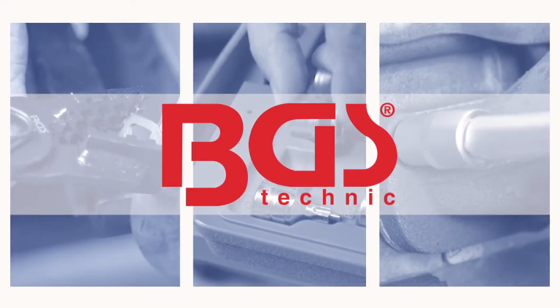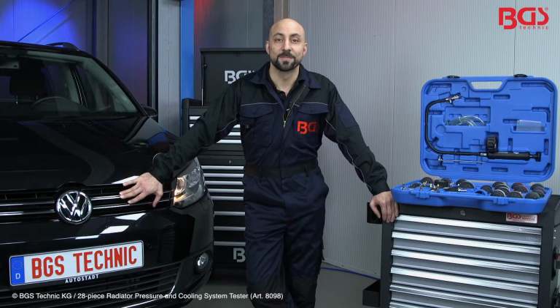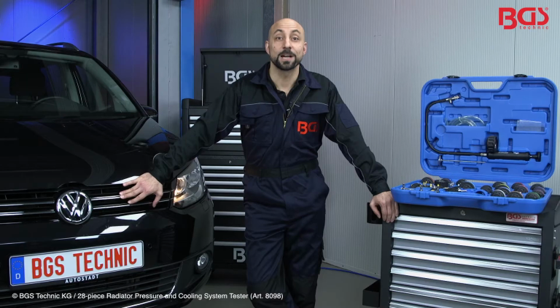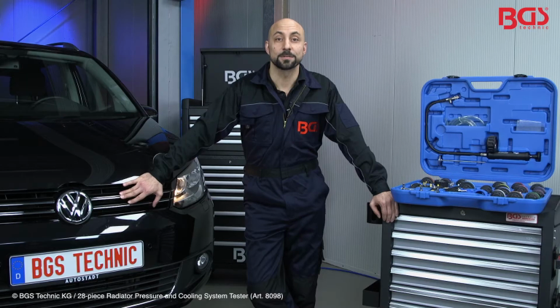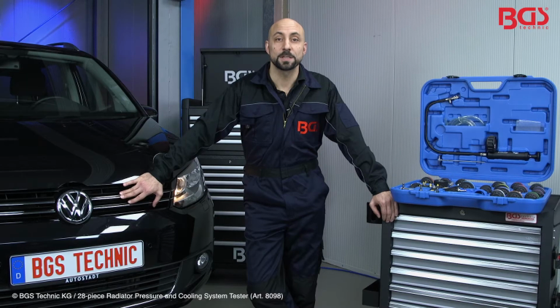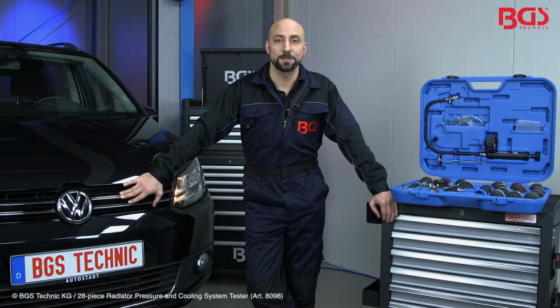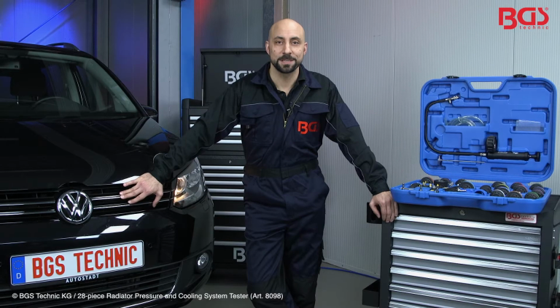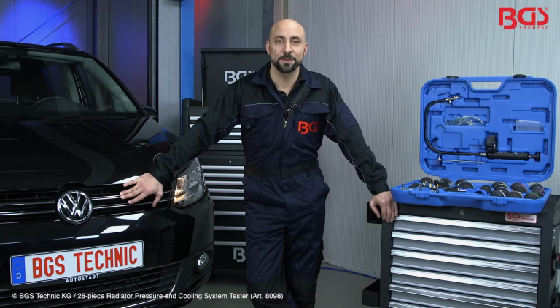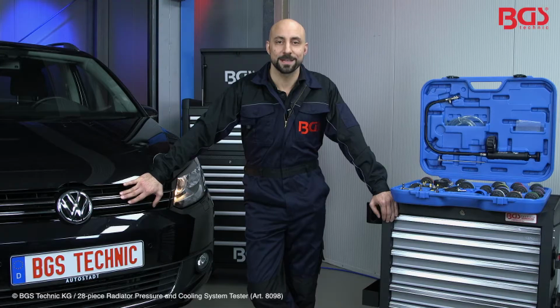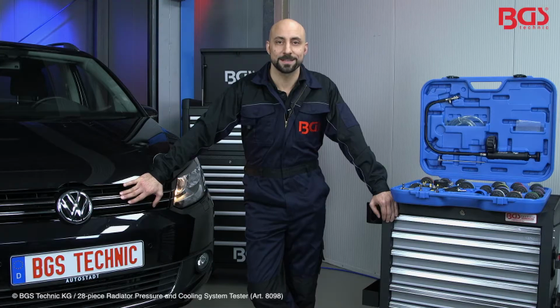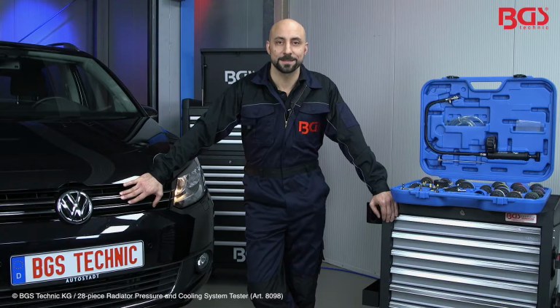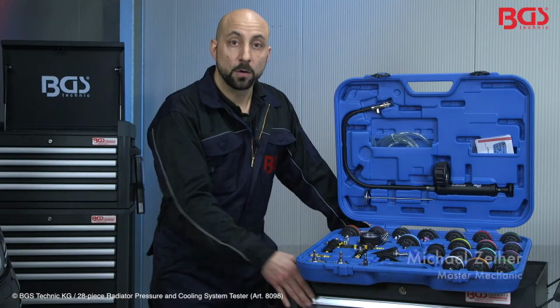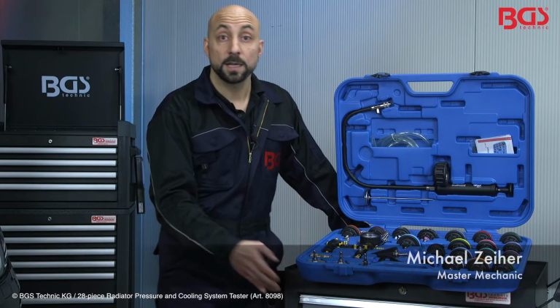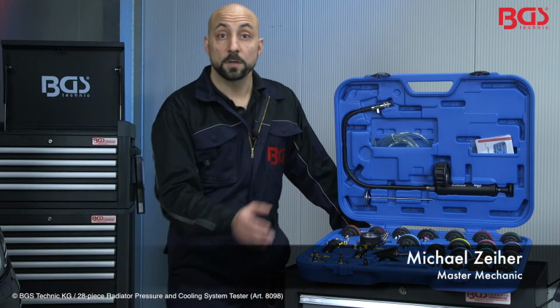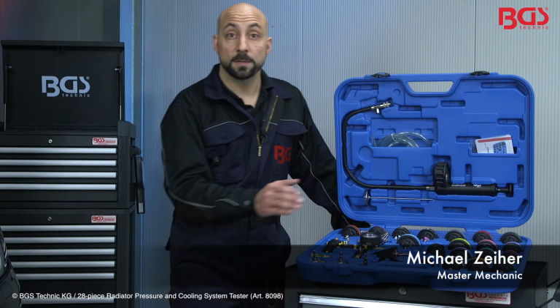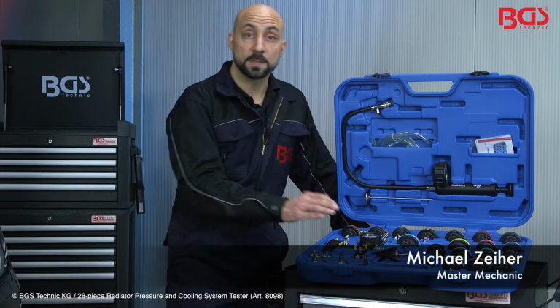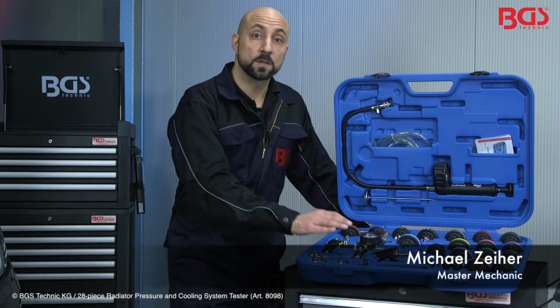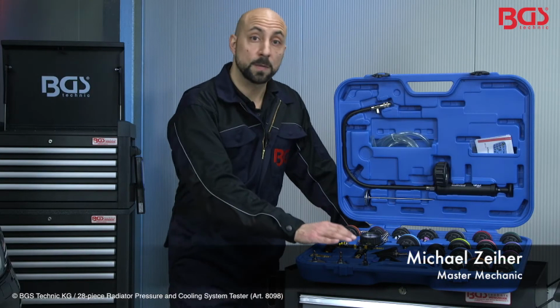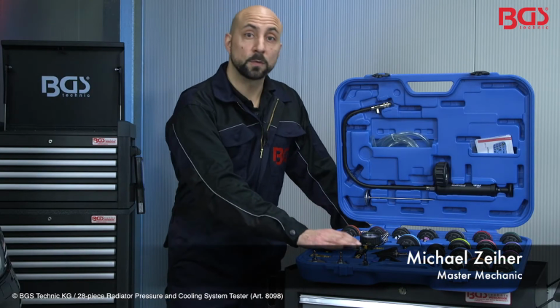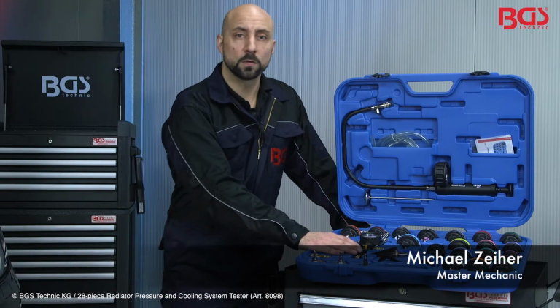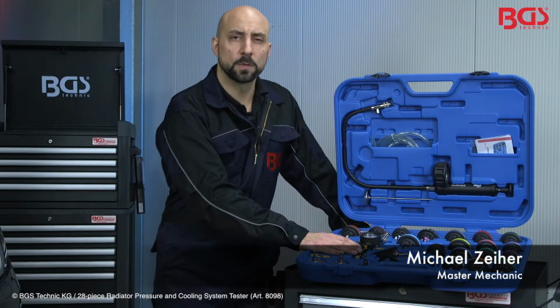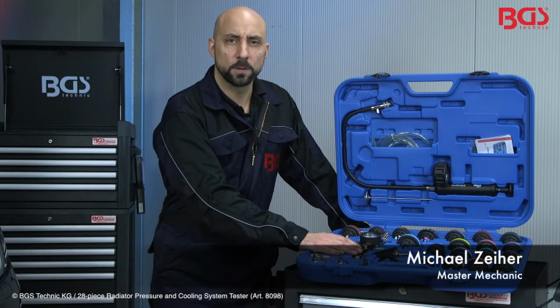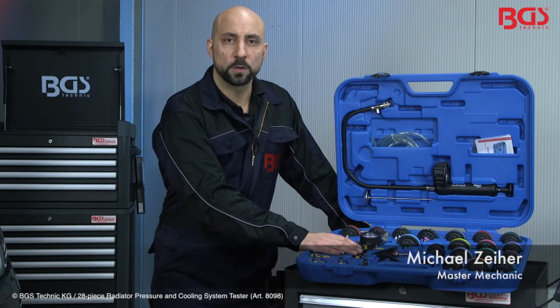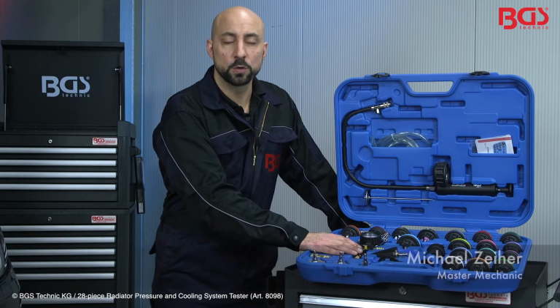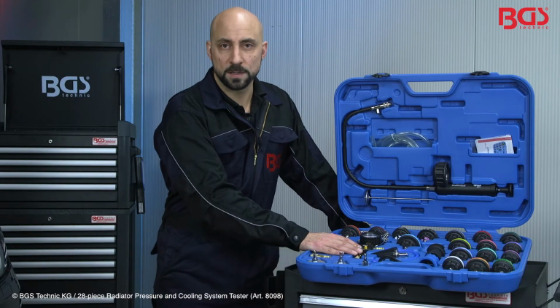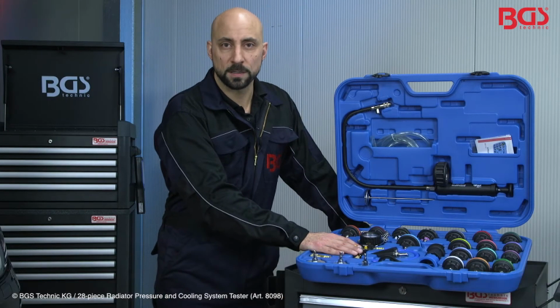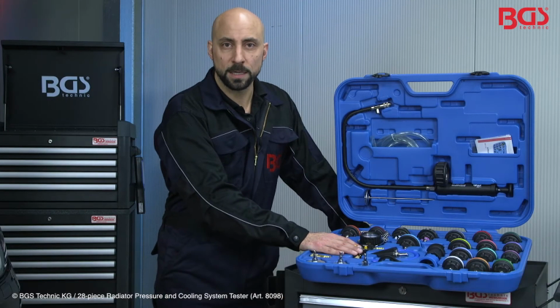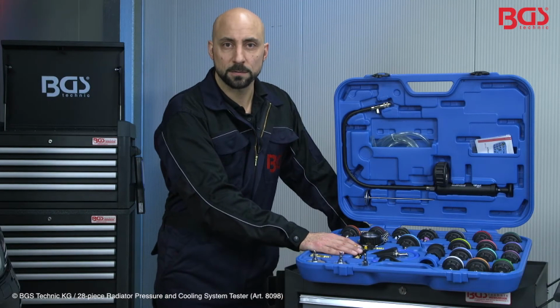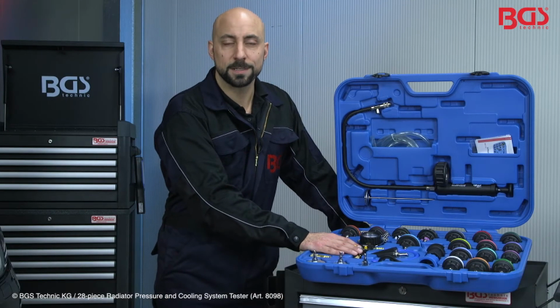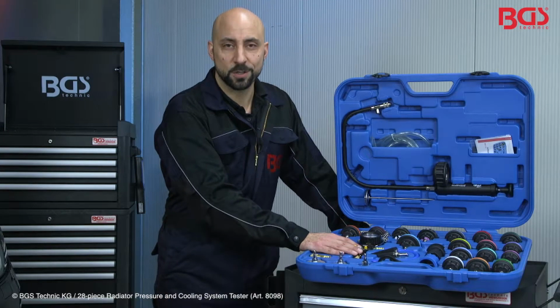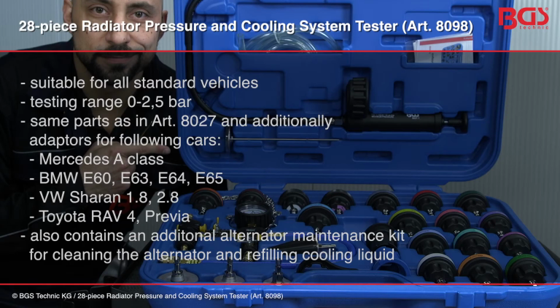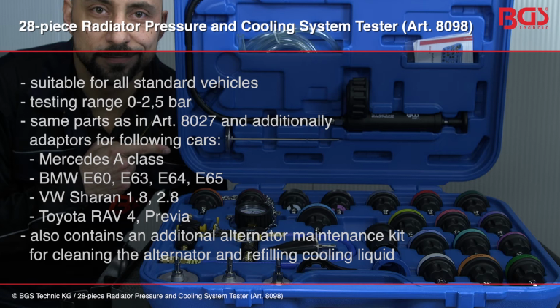Hi, this is Michael from BGS Technique. Today I can show you a tool for pressing and filling a cooling system. Let's take a look.